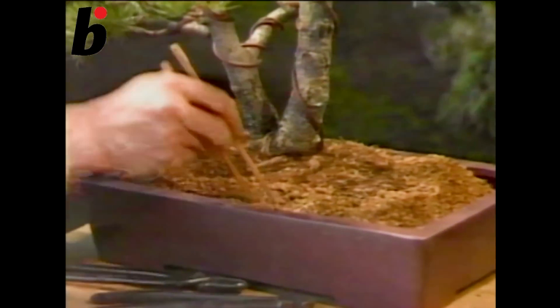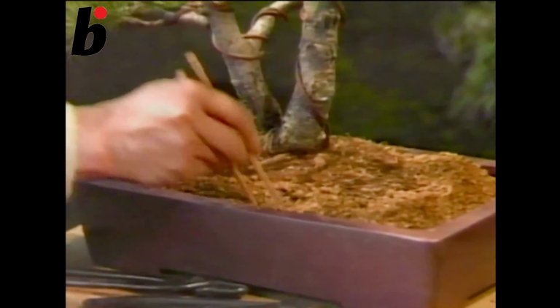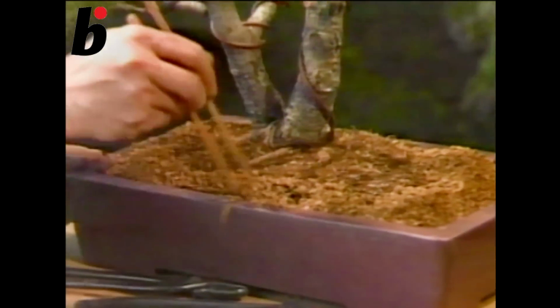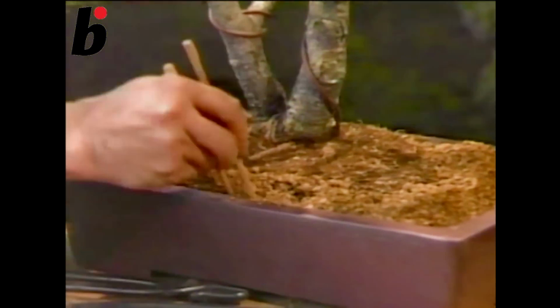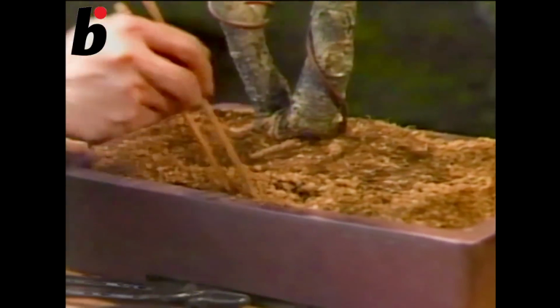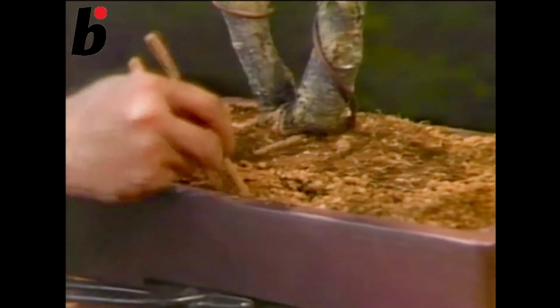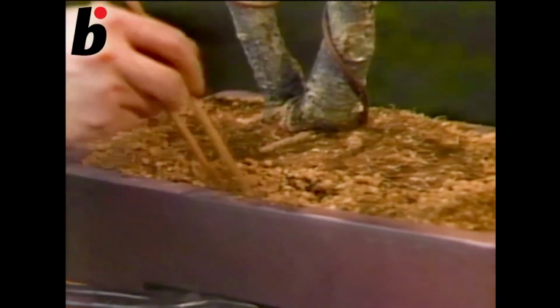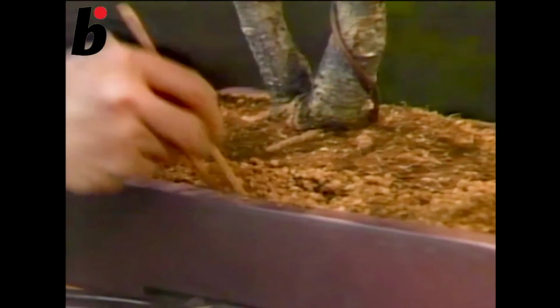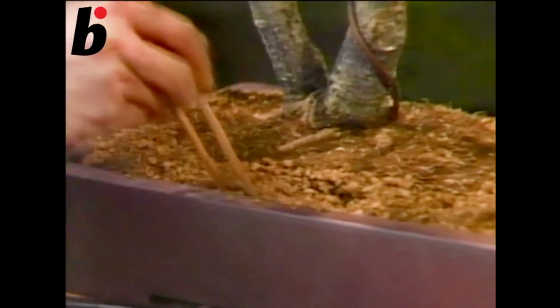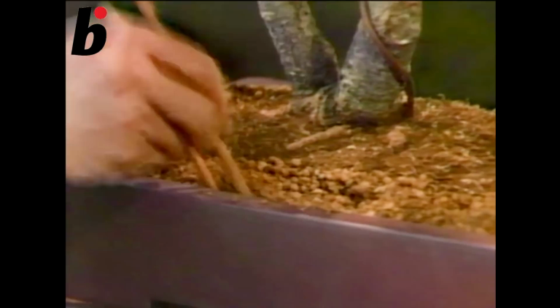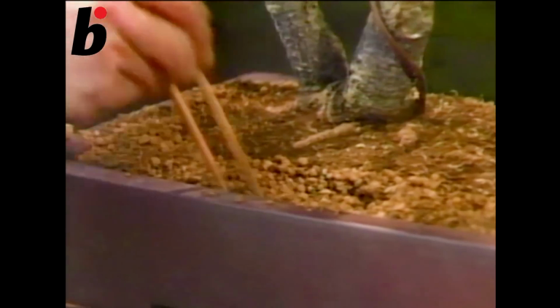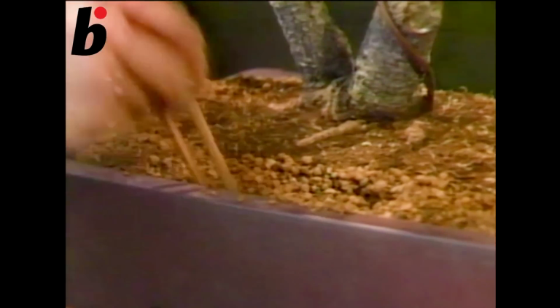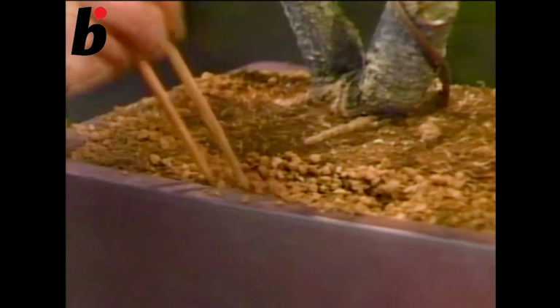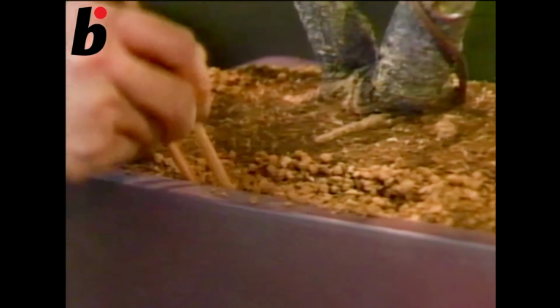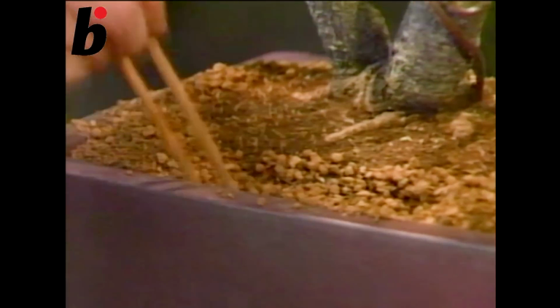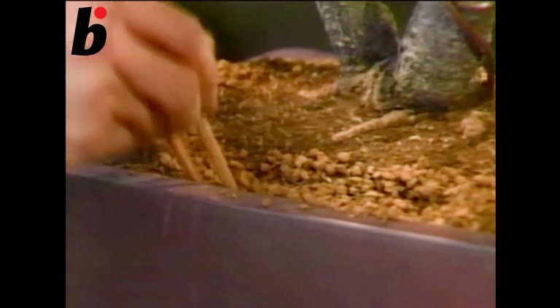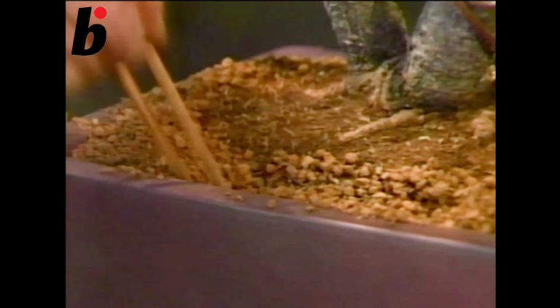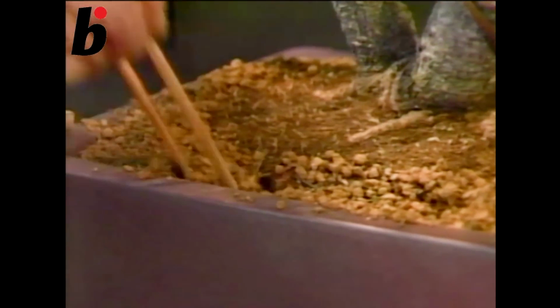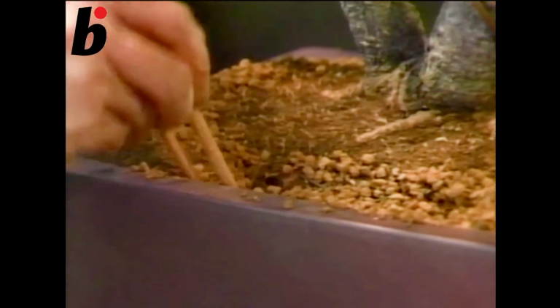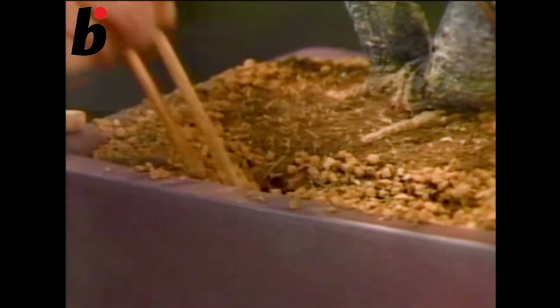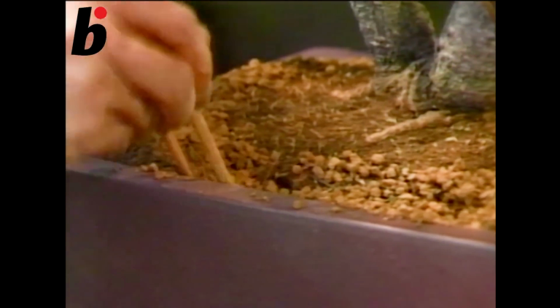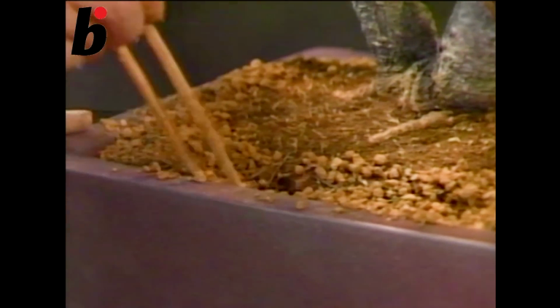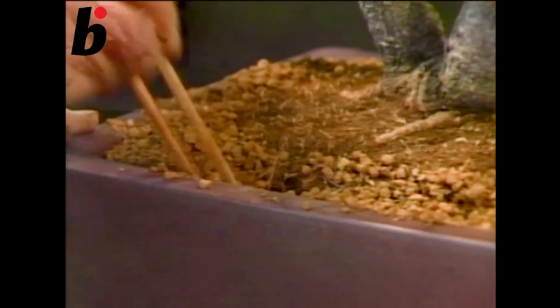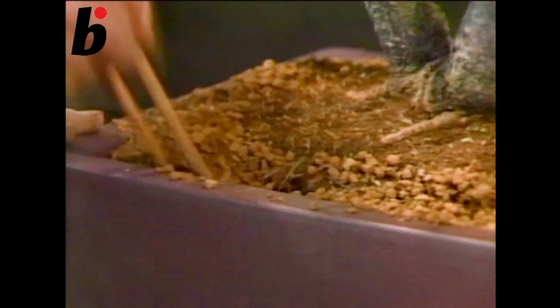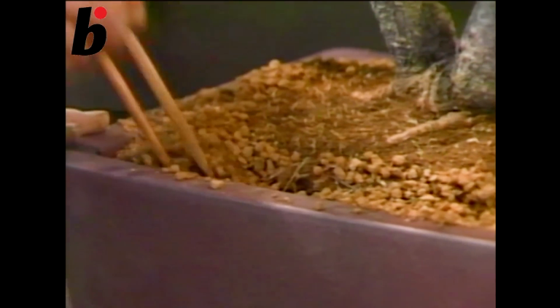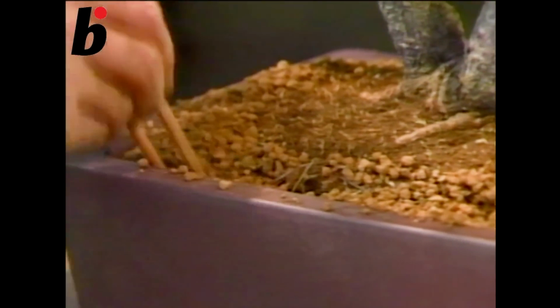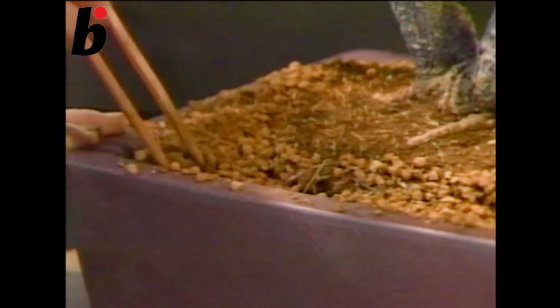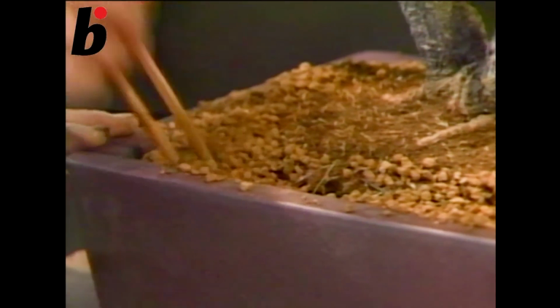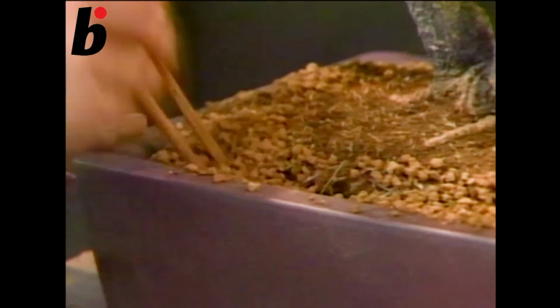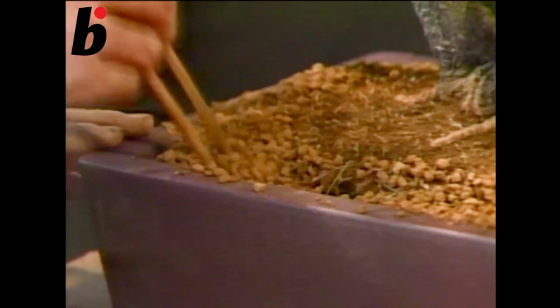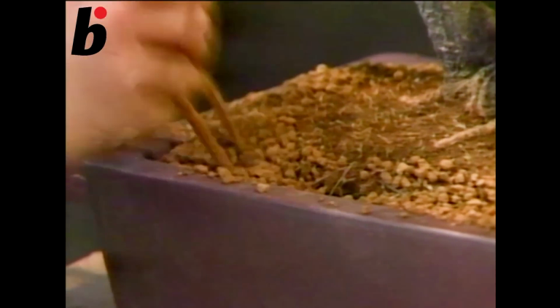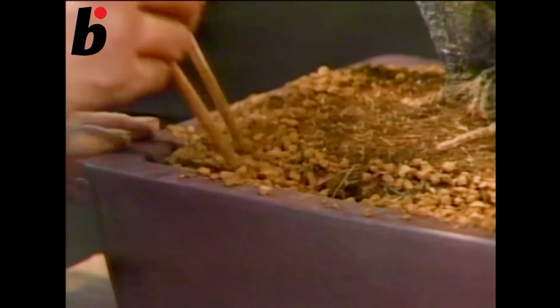To make the old and the new soils get along, use the chopsticks, like this.